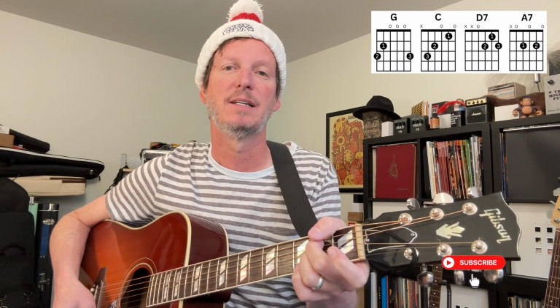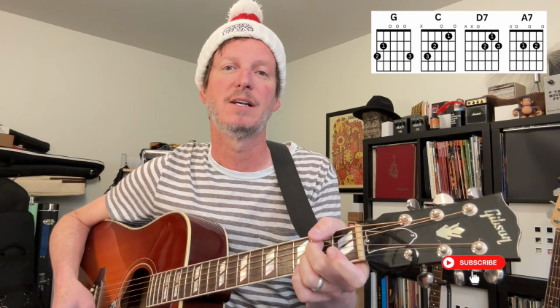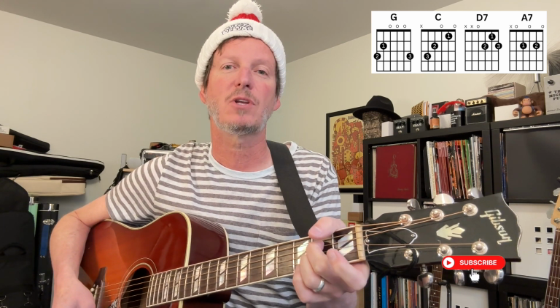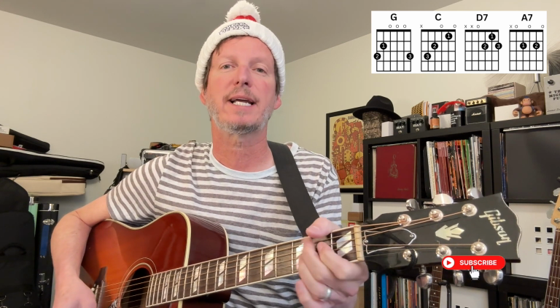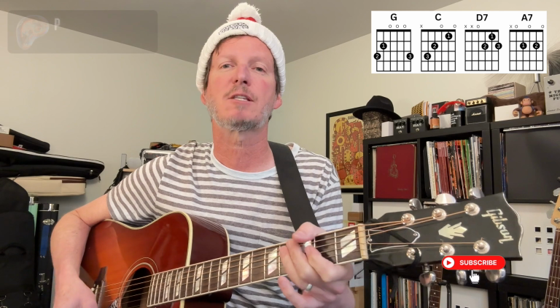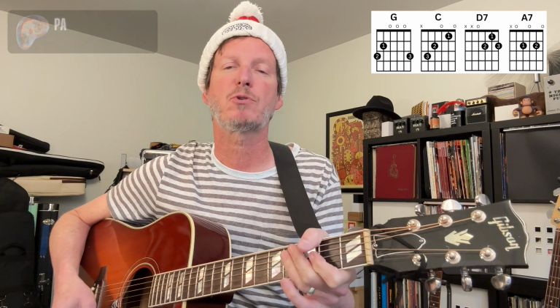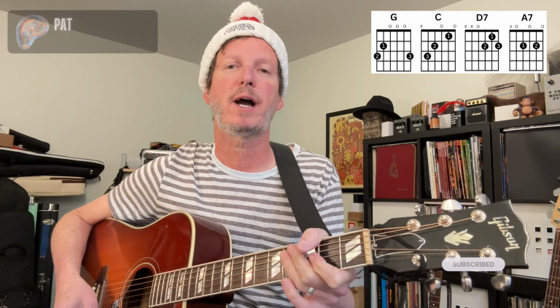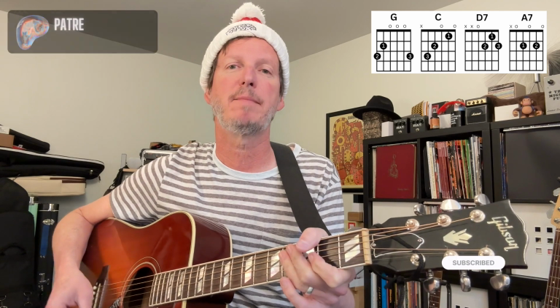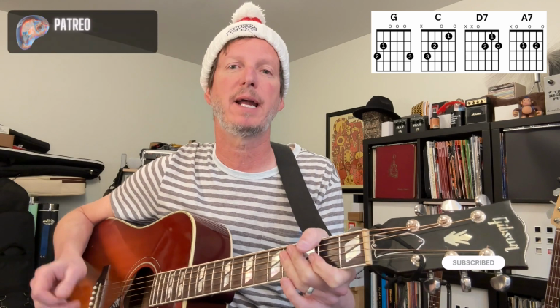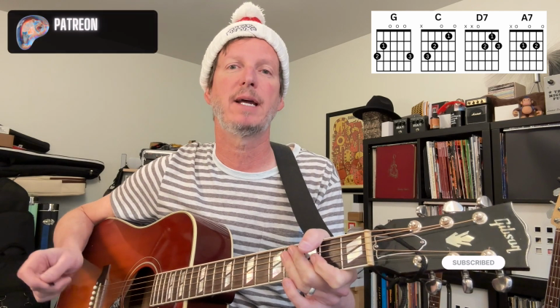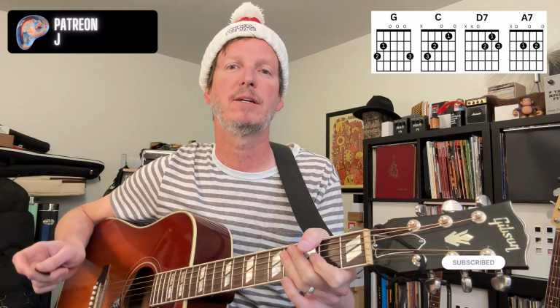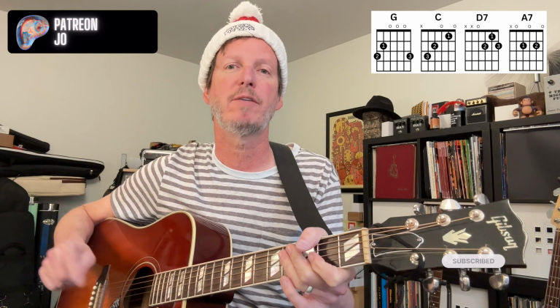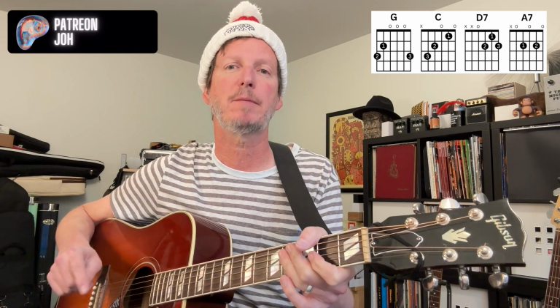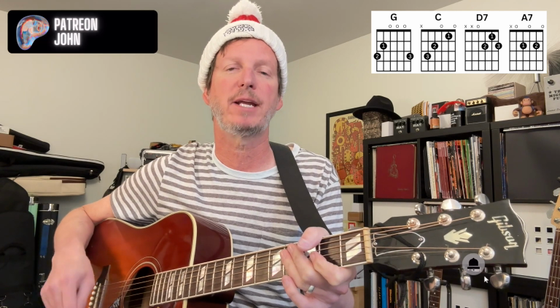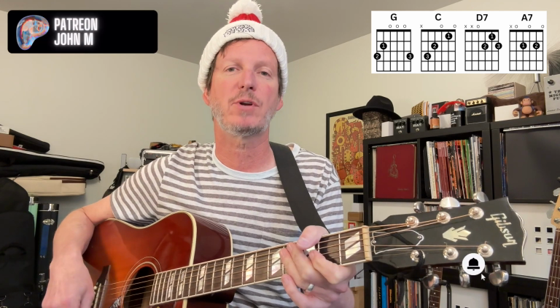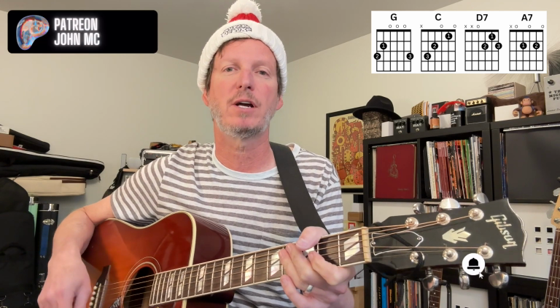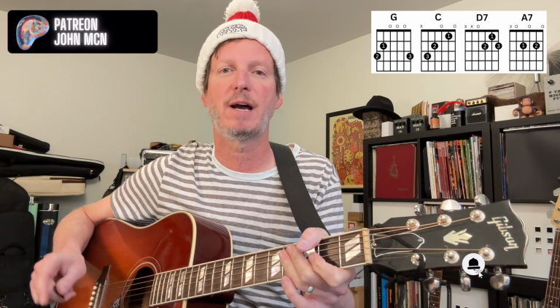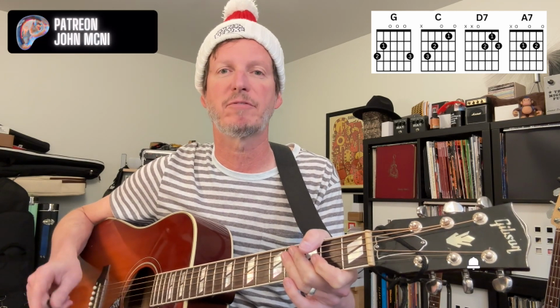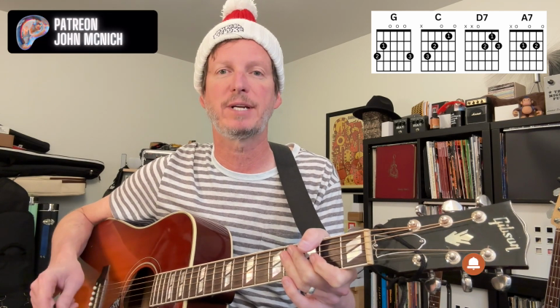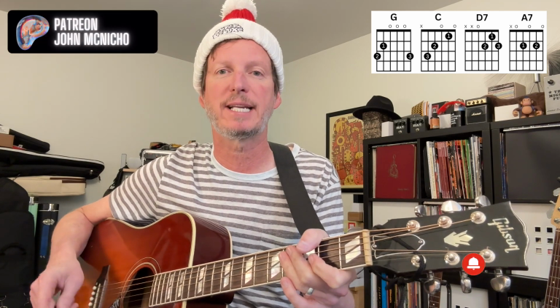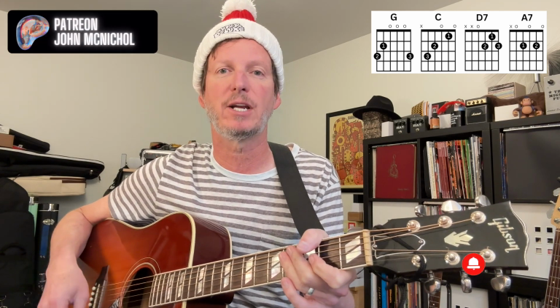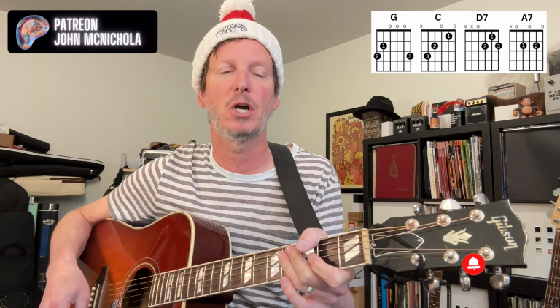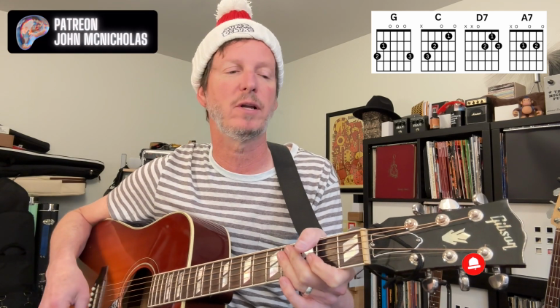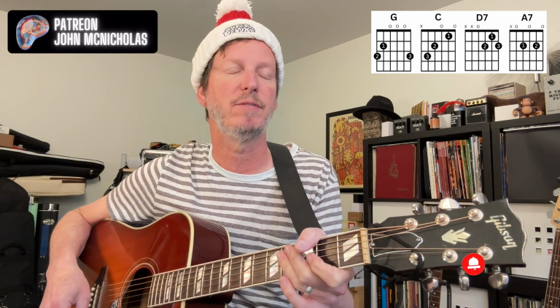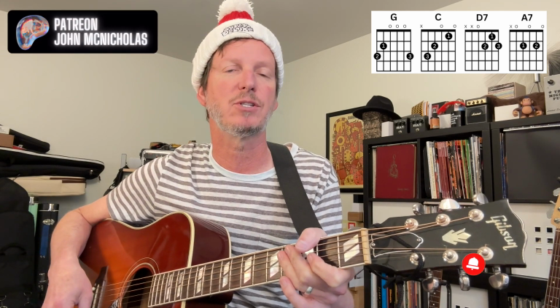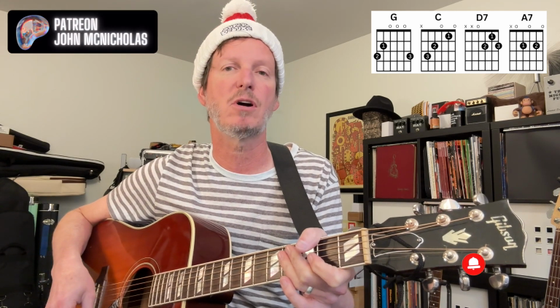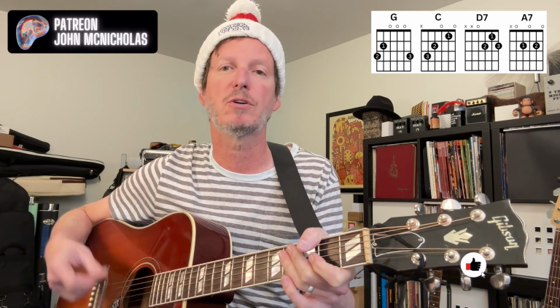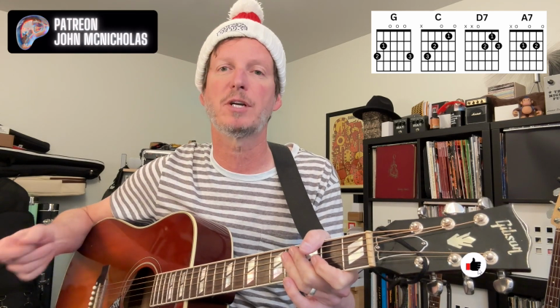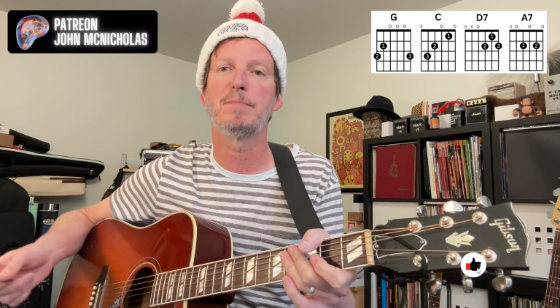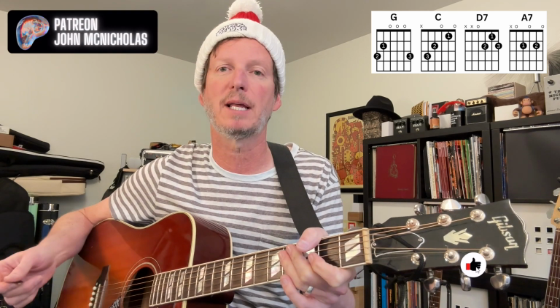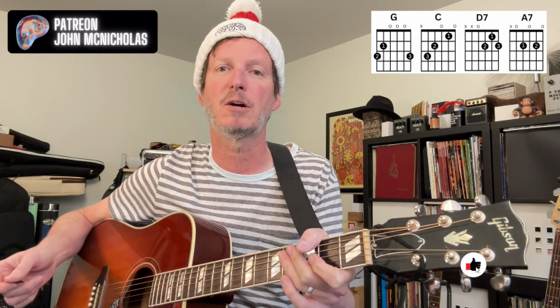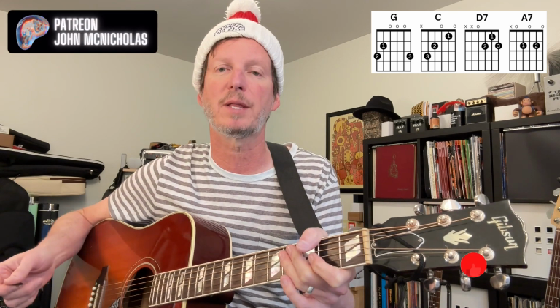So like and subscribe, and go over to the Patreon — there's a free download of this song so you can play along with it.